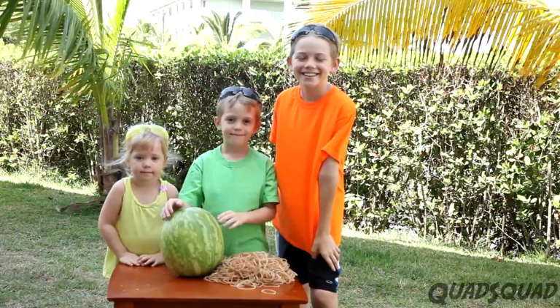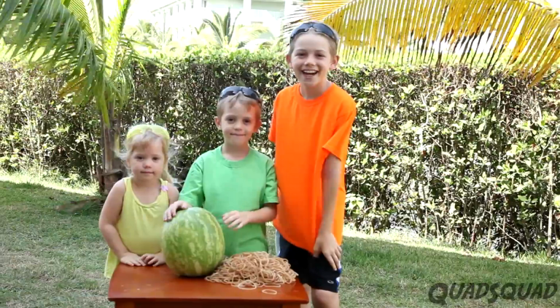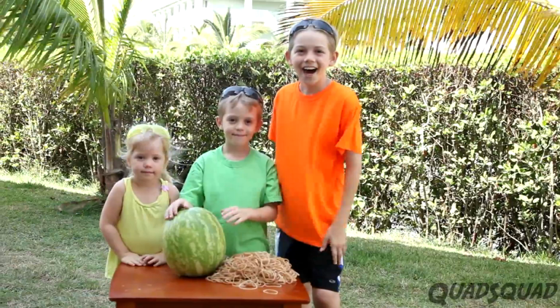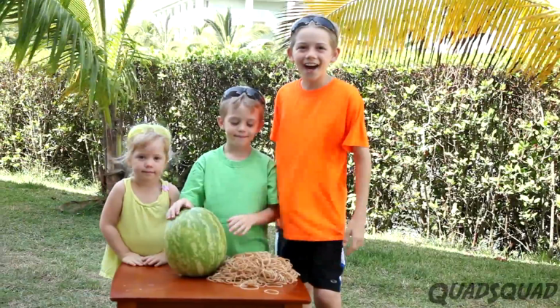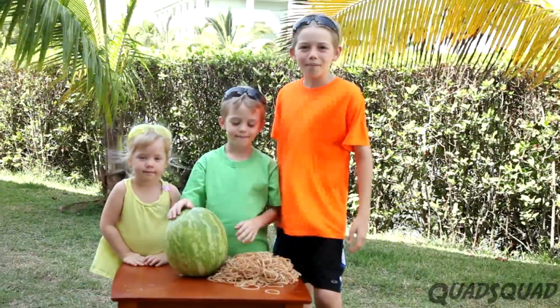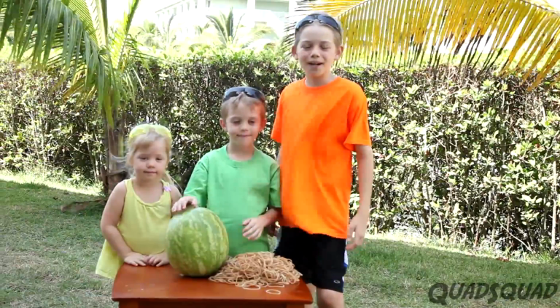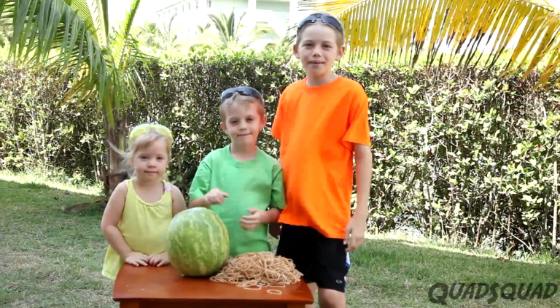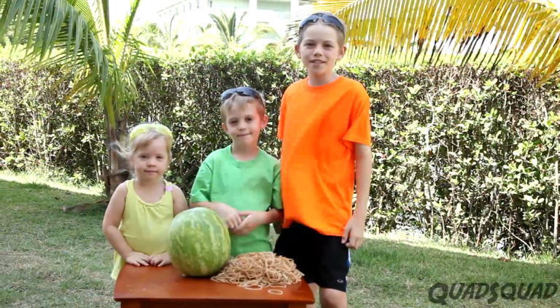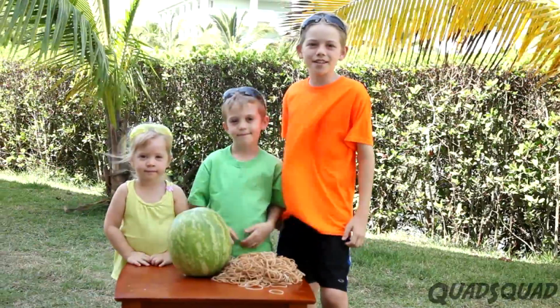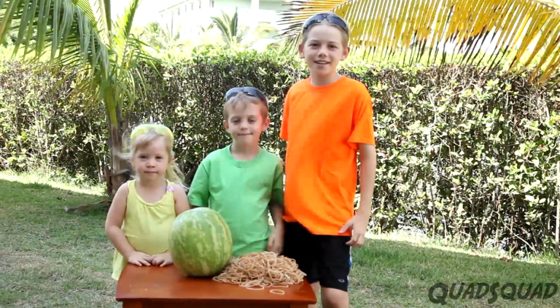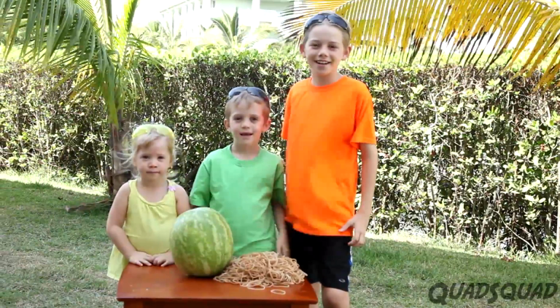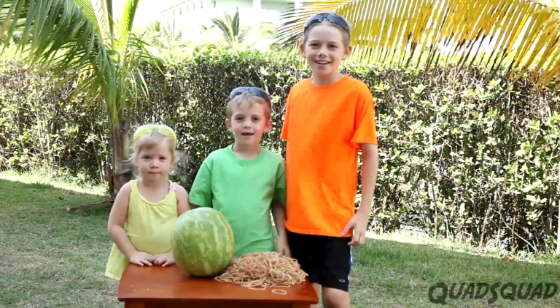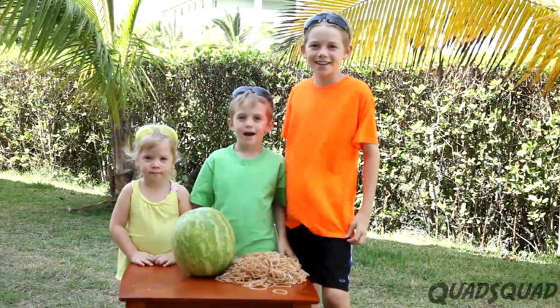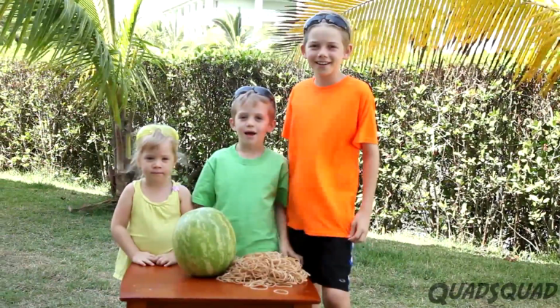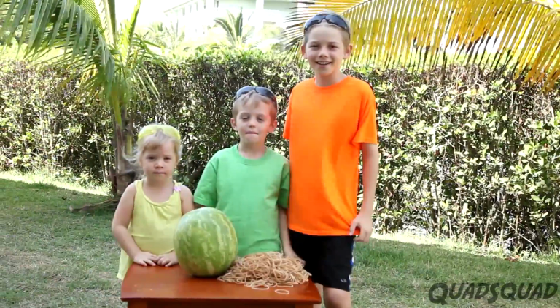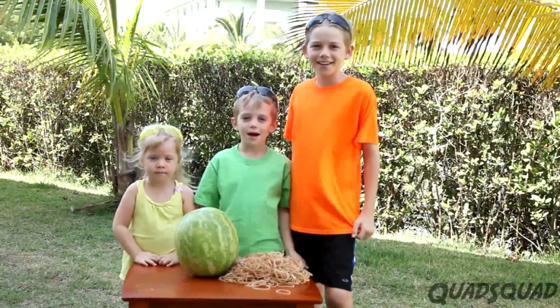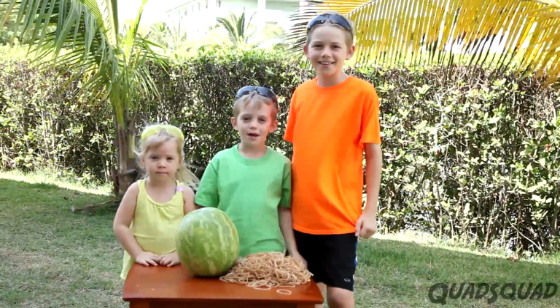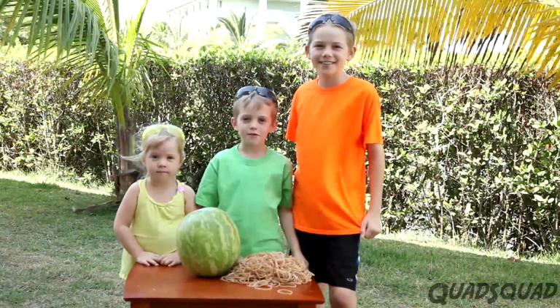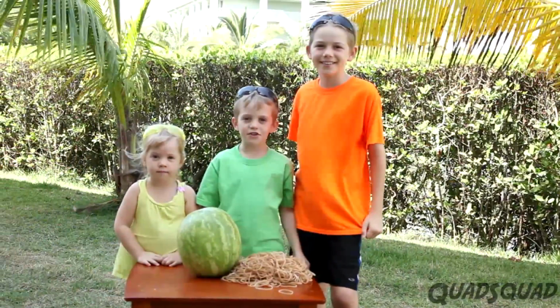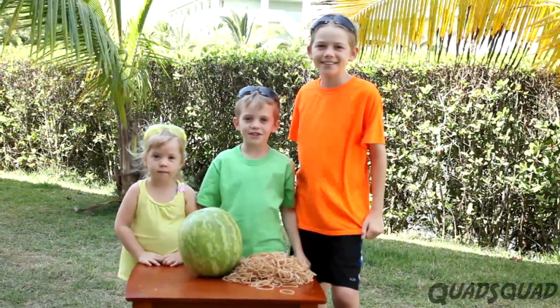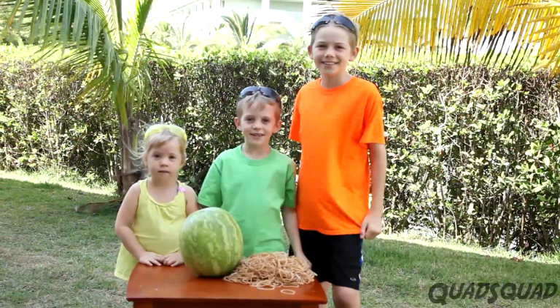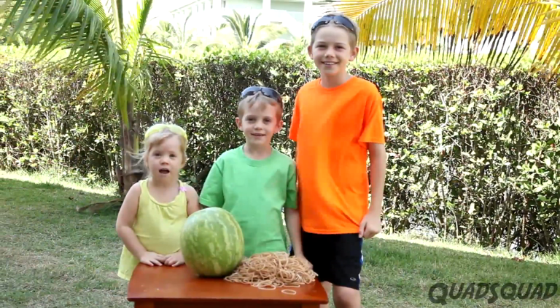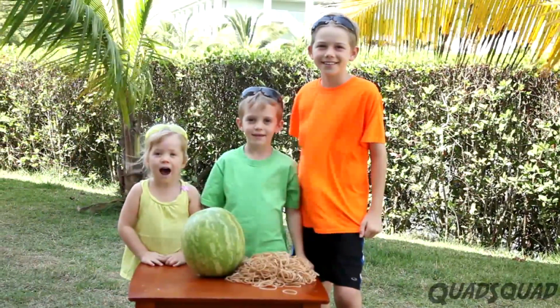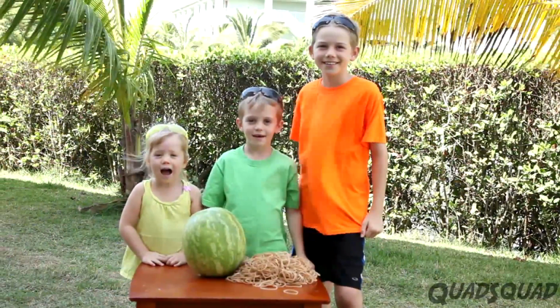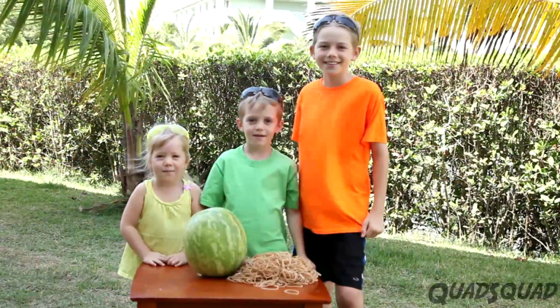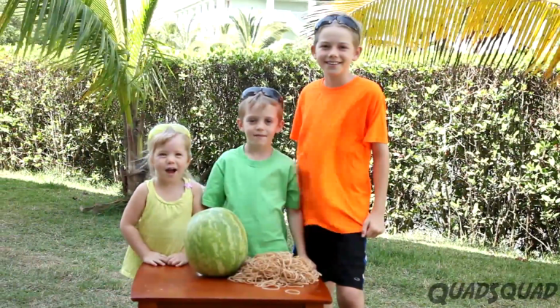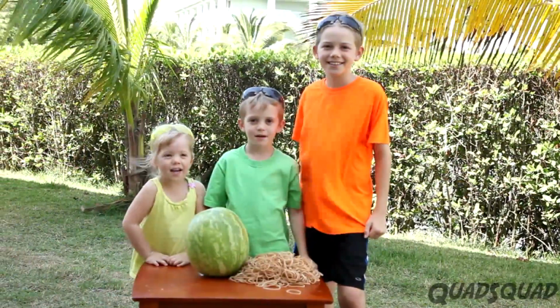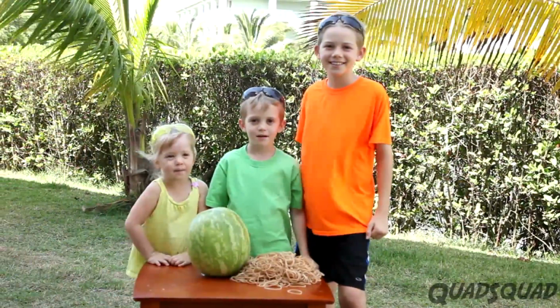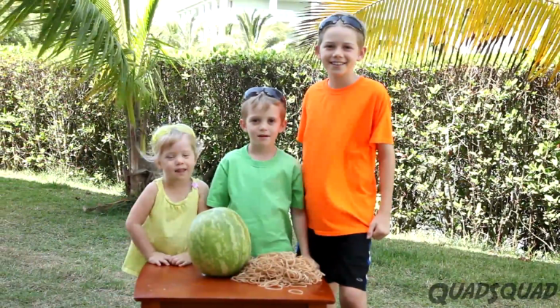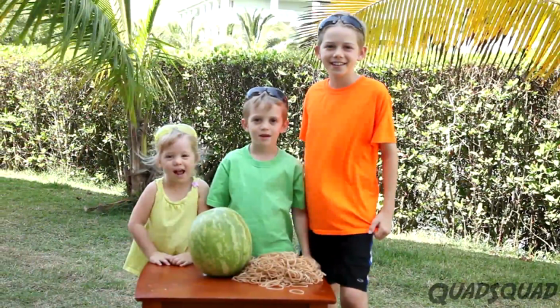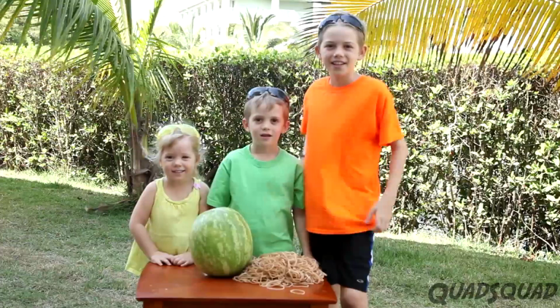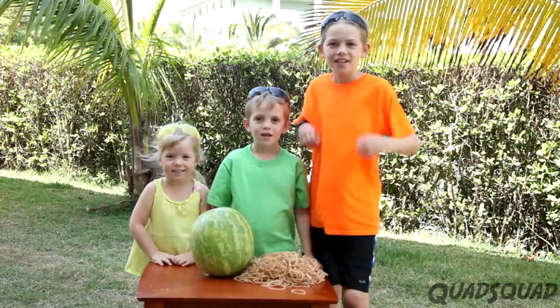Hi, my name is Ethan. Hi, my name is Justin. Hi, my name is Ashley.